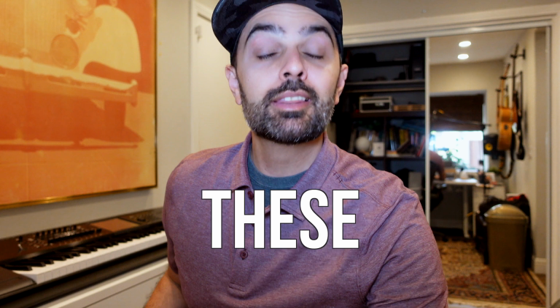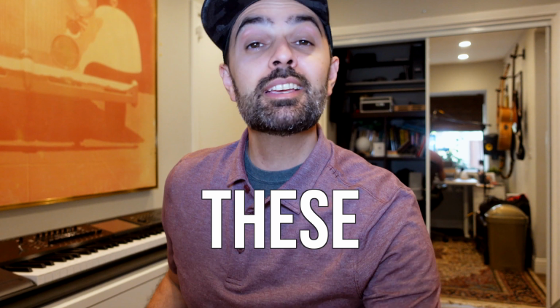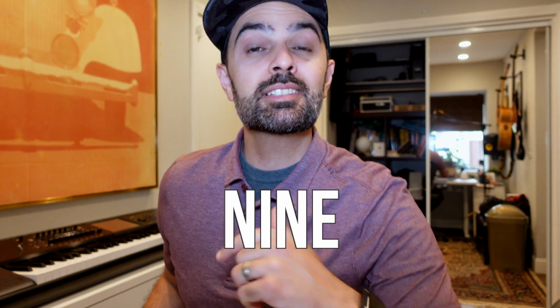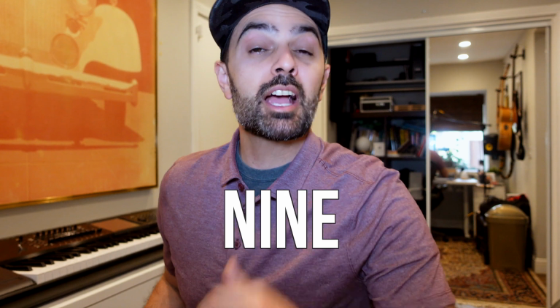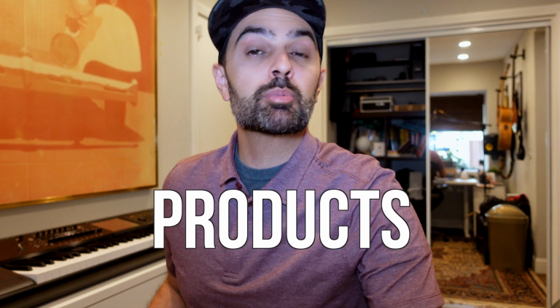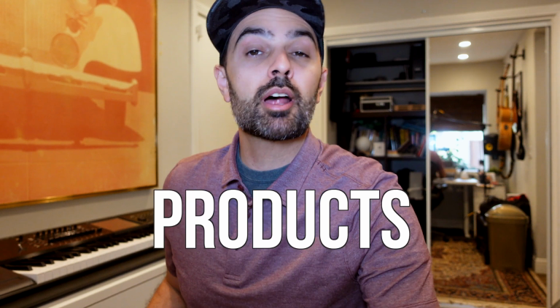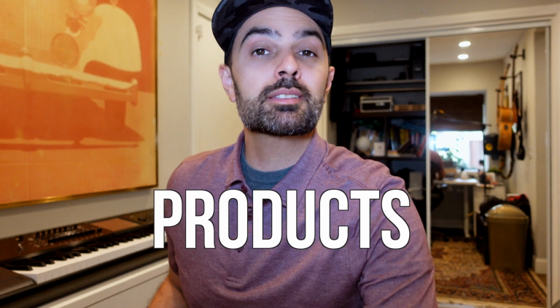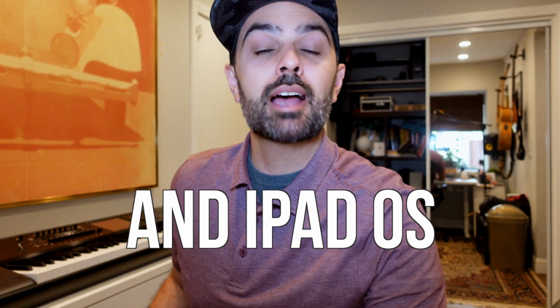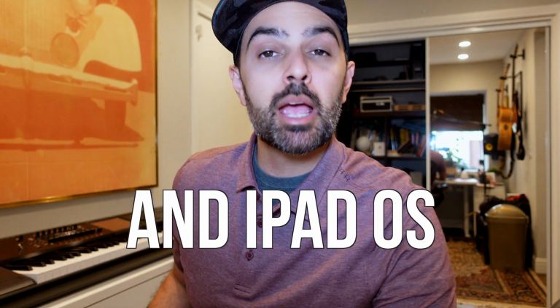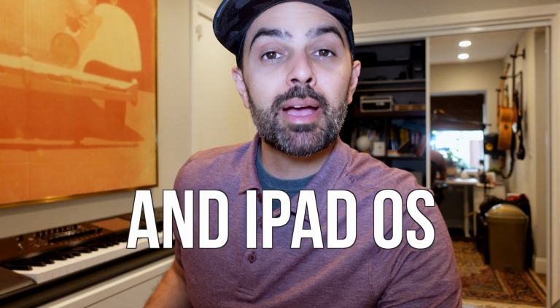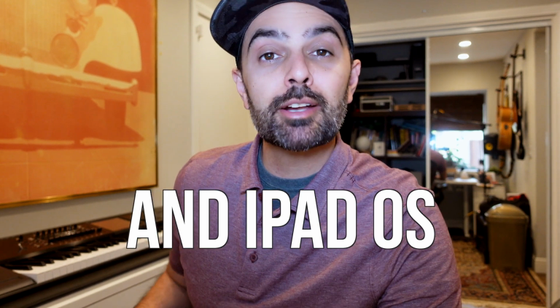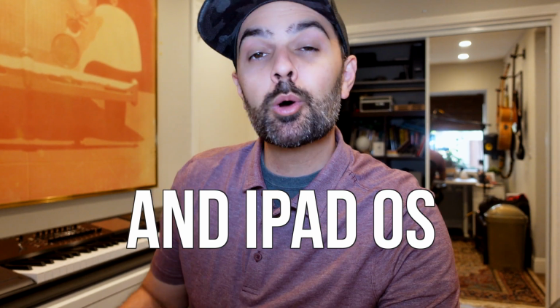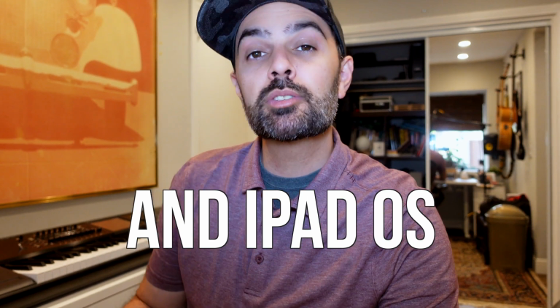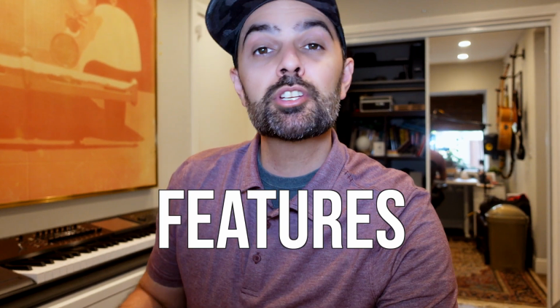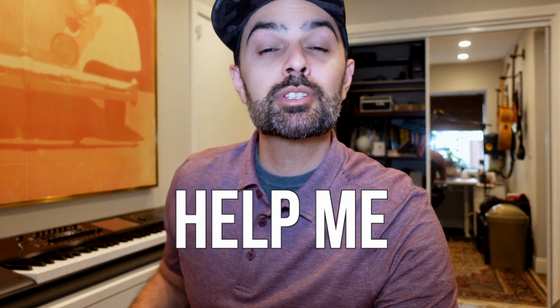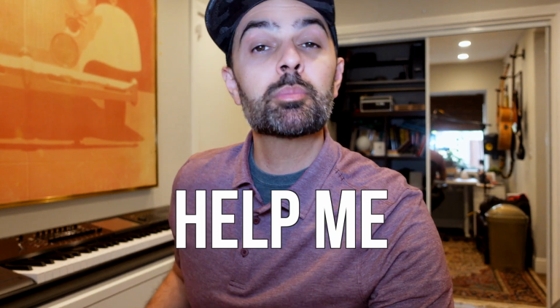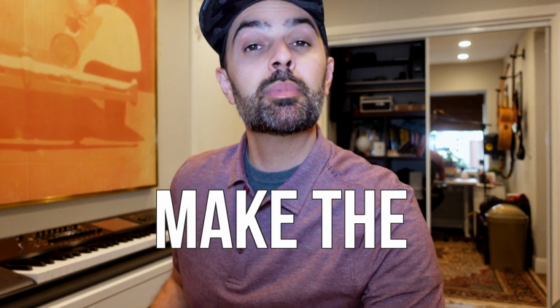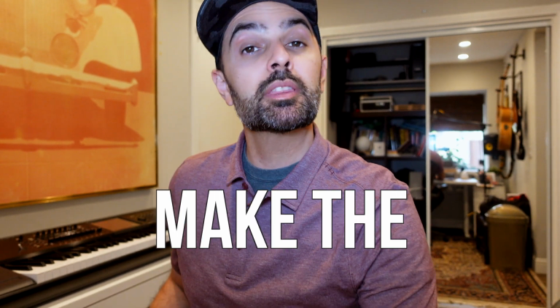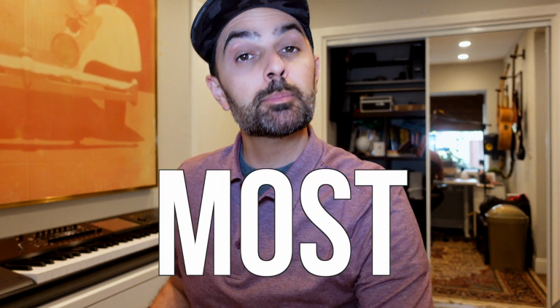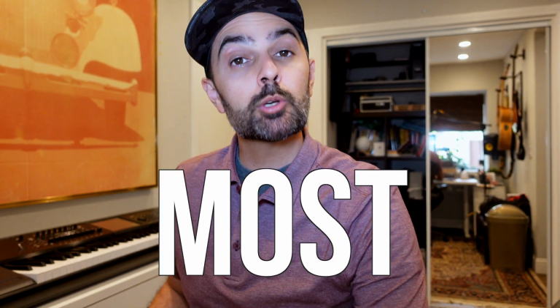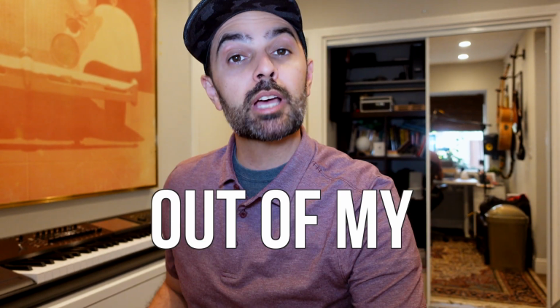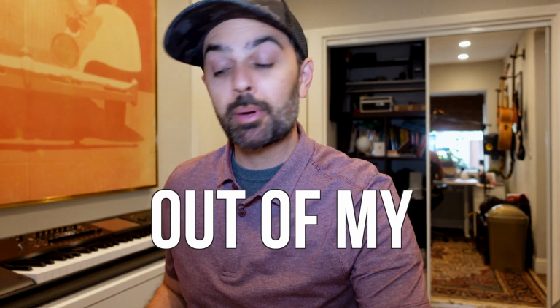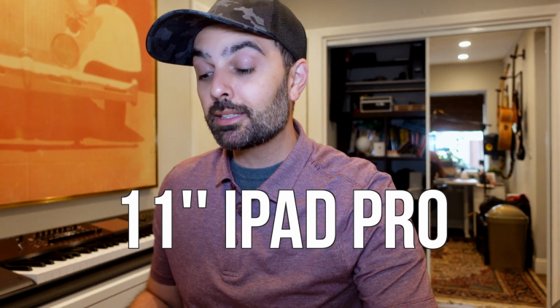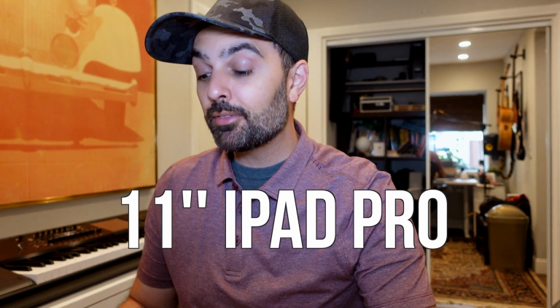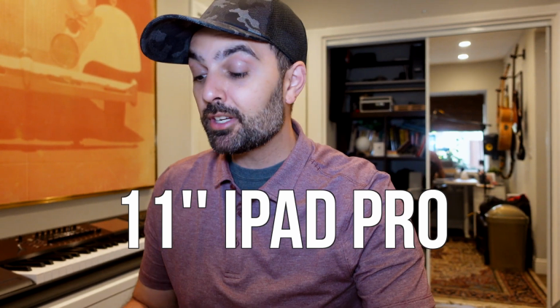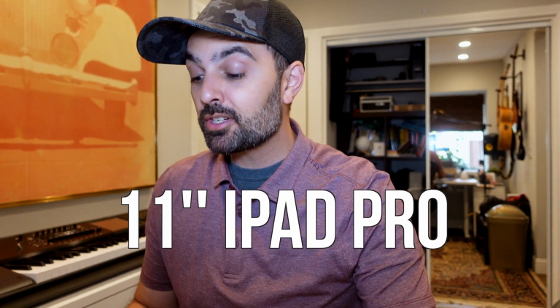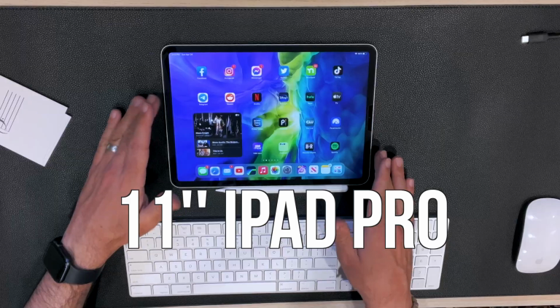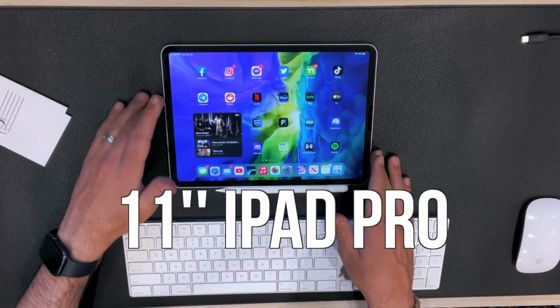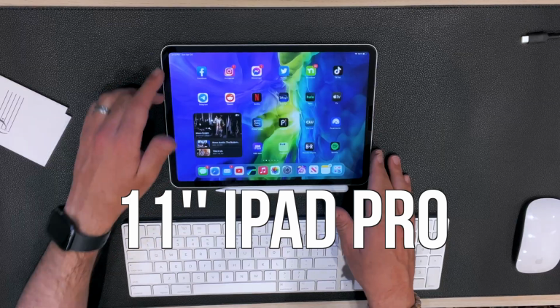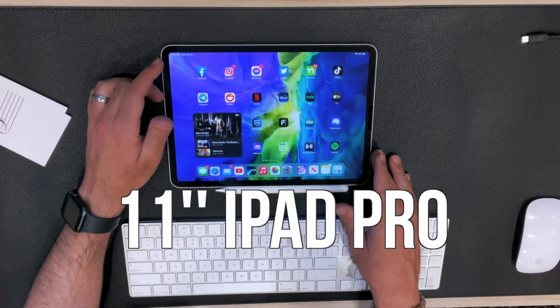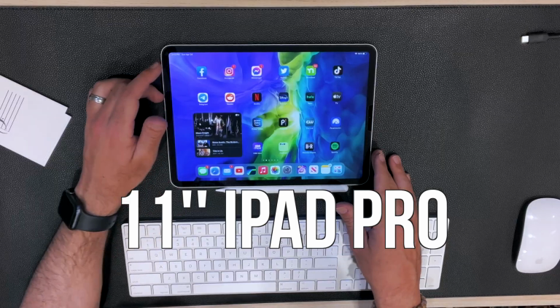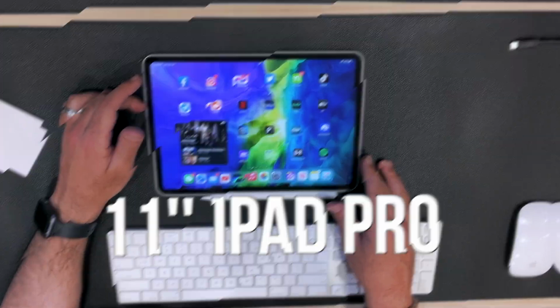These nine products and iPadOS features helped me make the most out of my 11-inch iPad Pro.